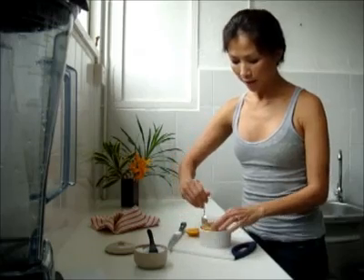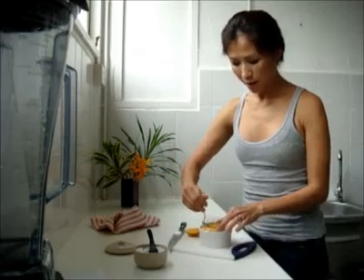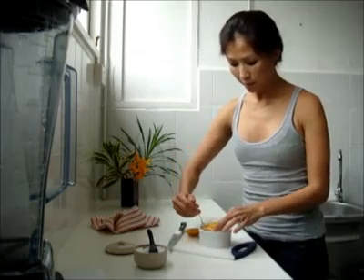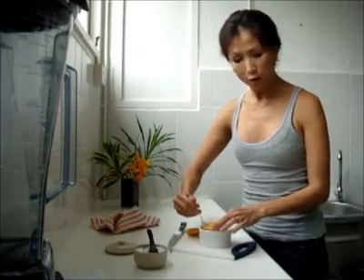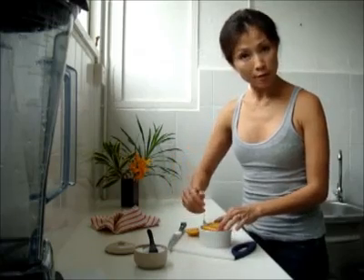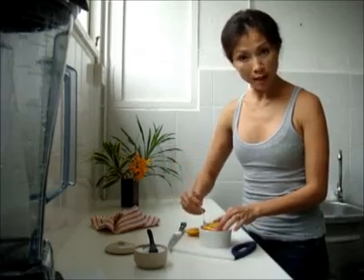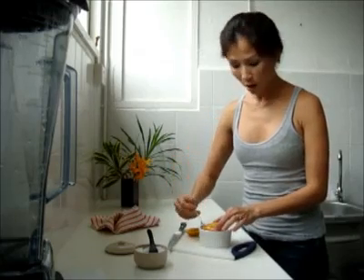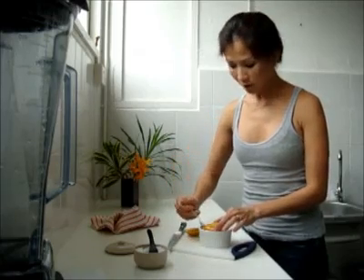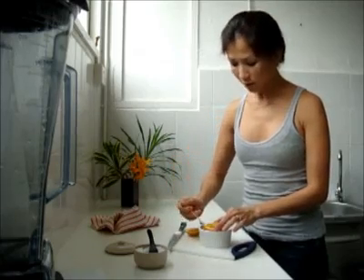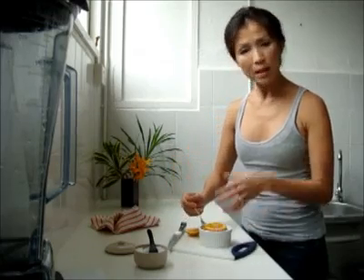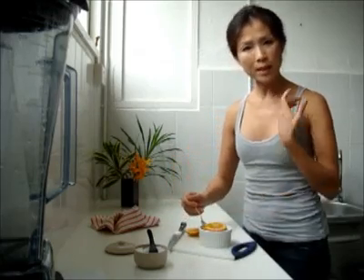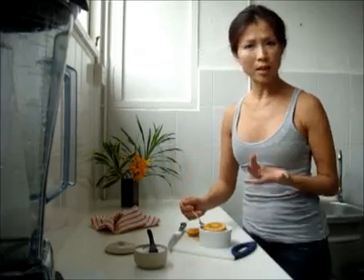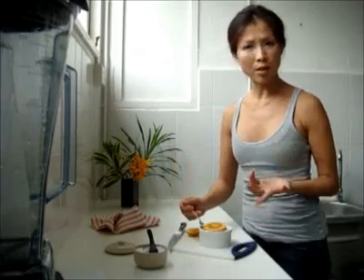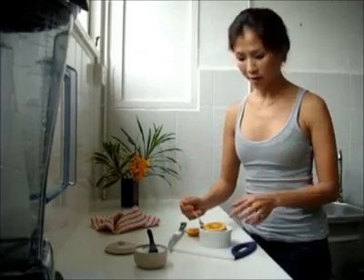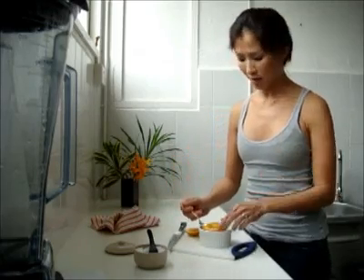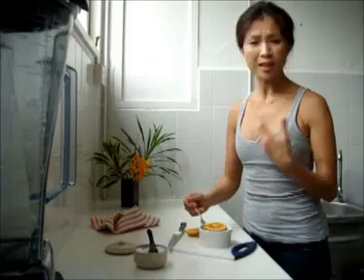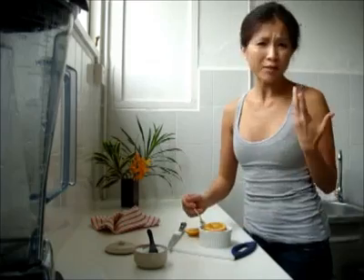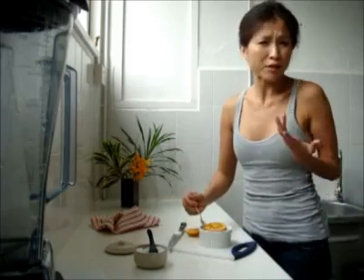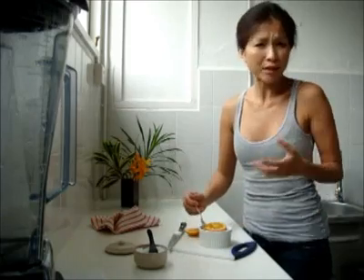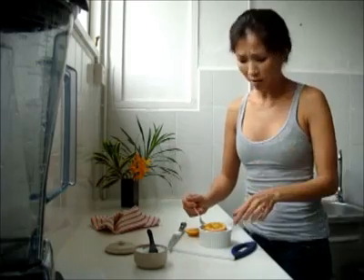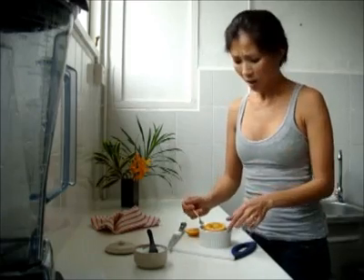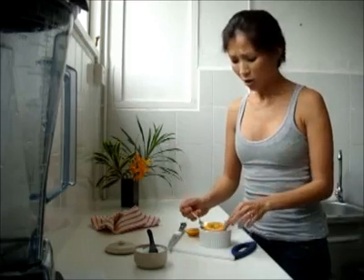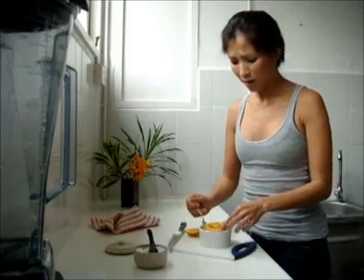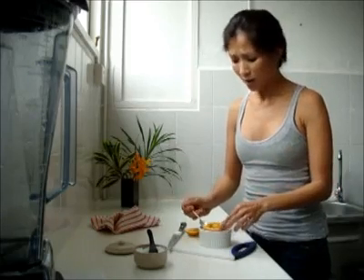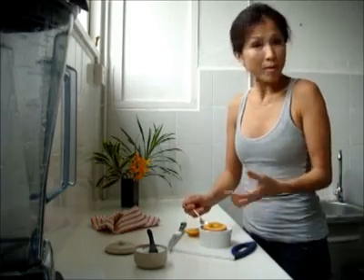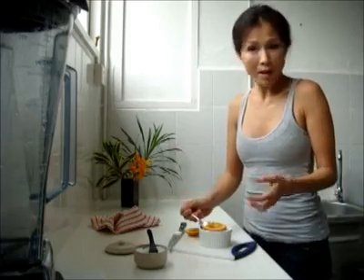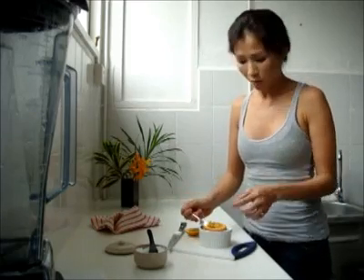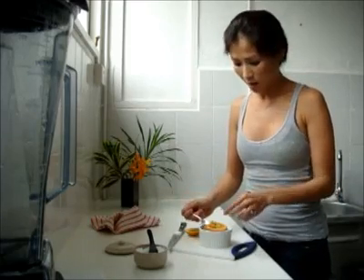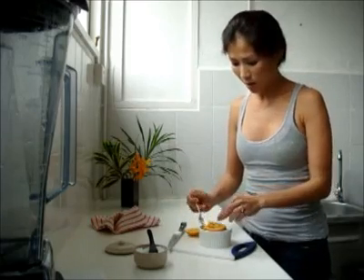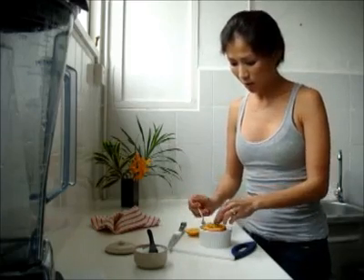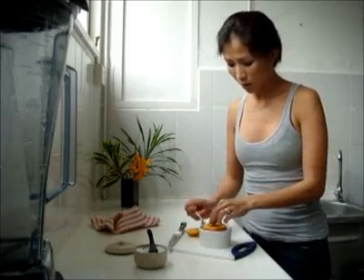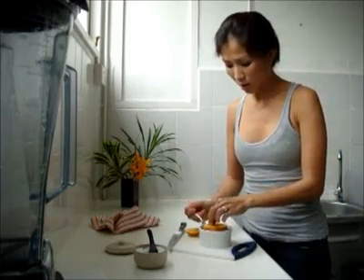I've tried this before when I had a cough and it really takes away the cough for the day. The next day, if you feel like you're coughing again, just make another one. It's really quite good.